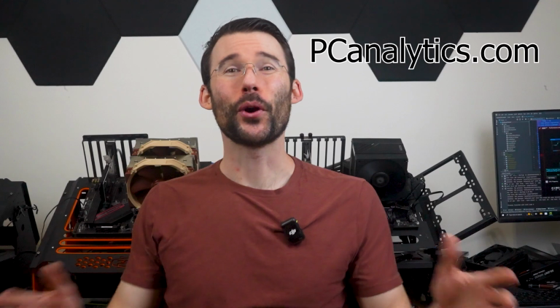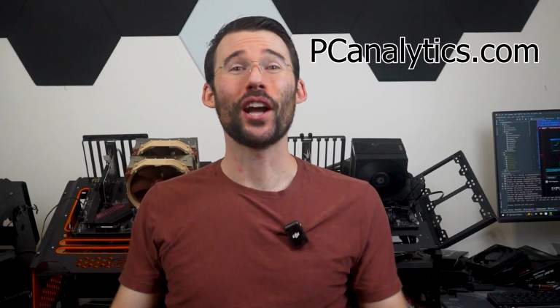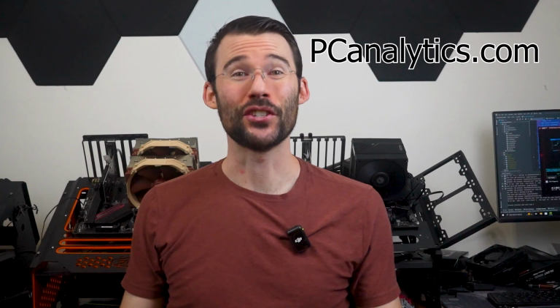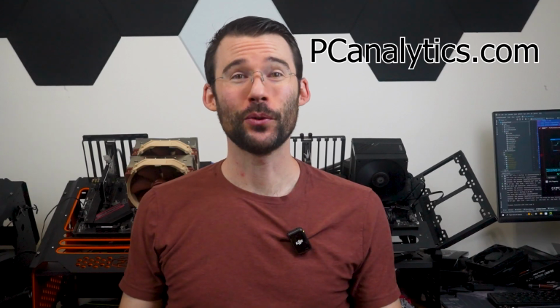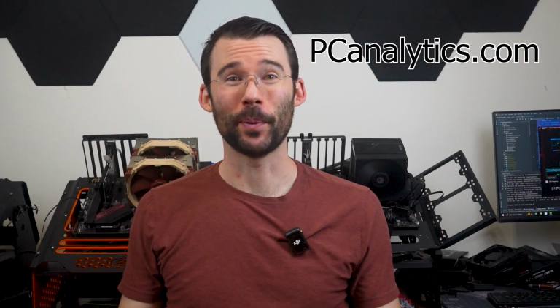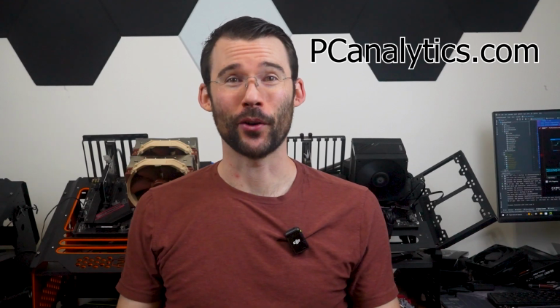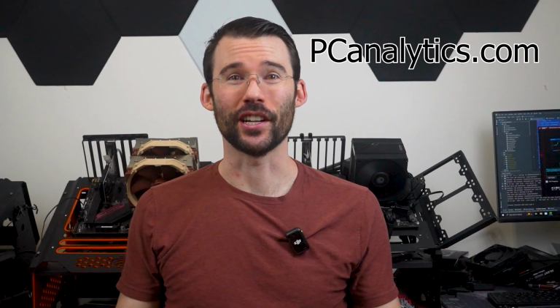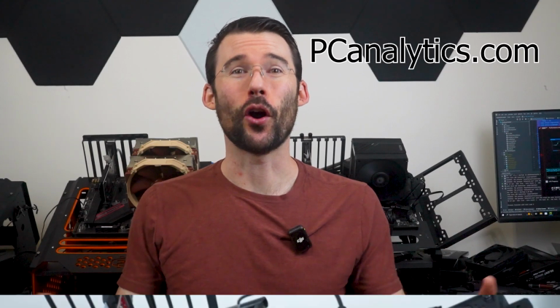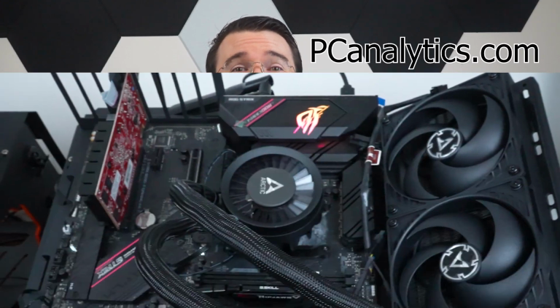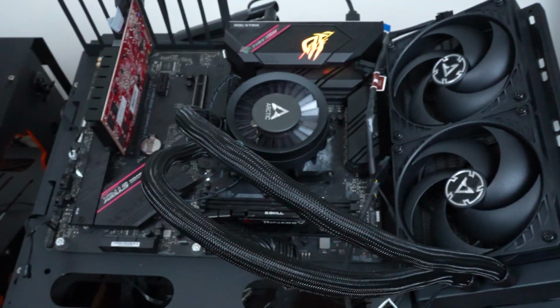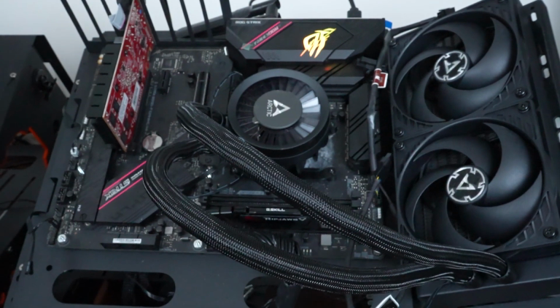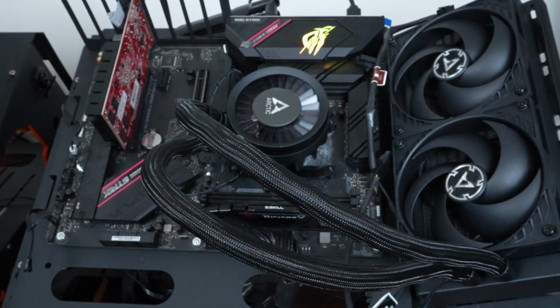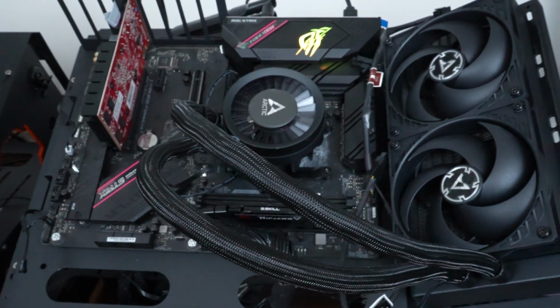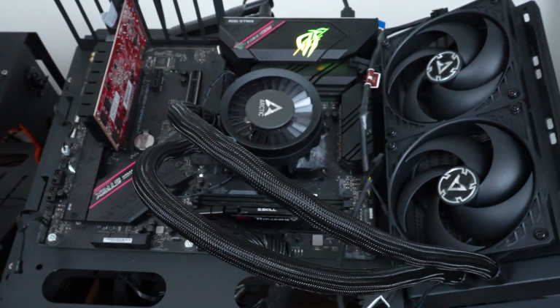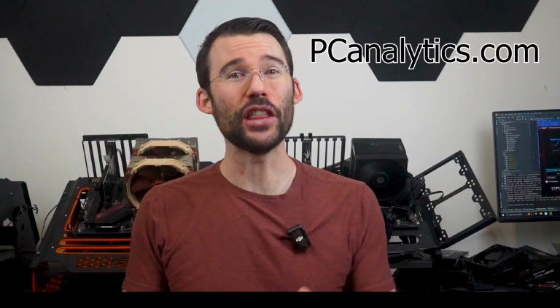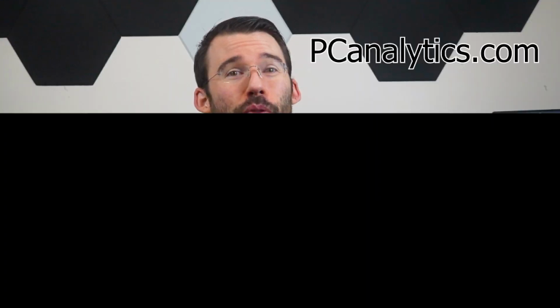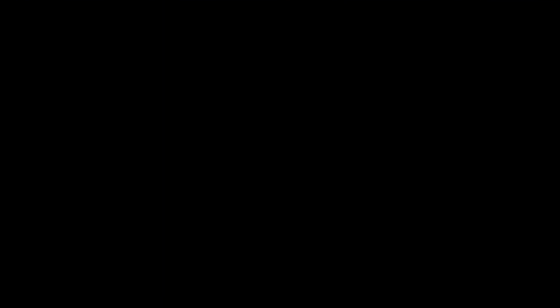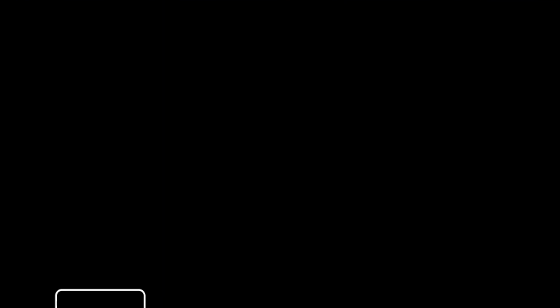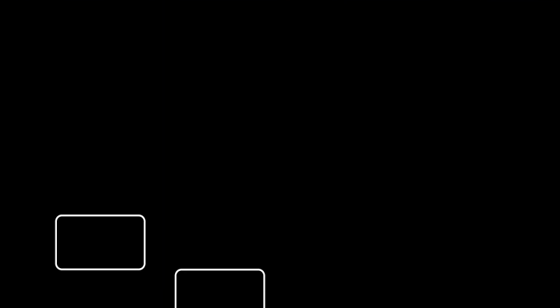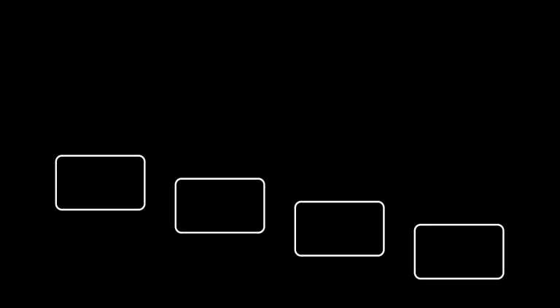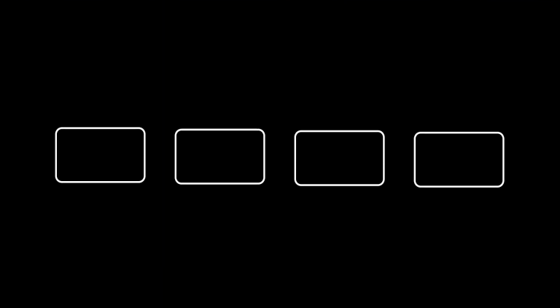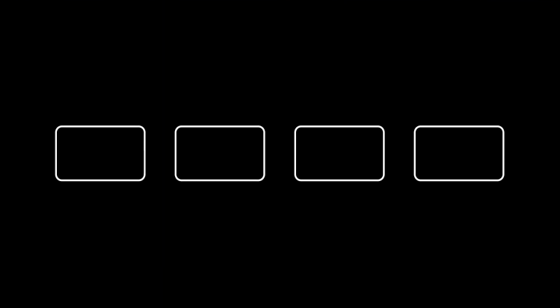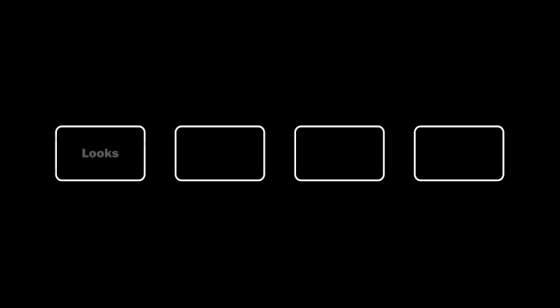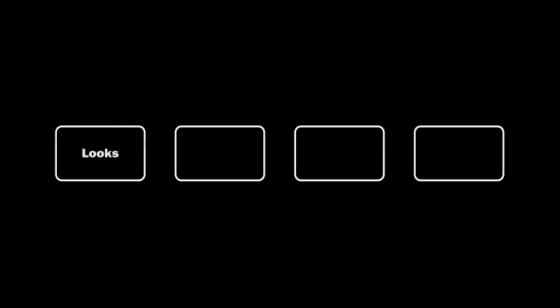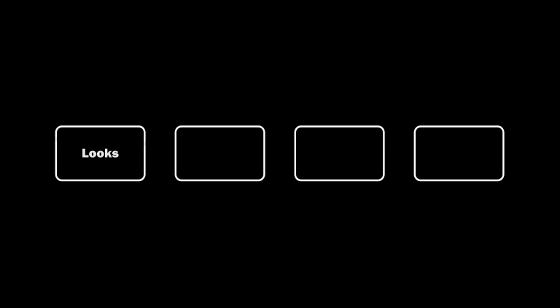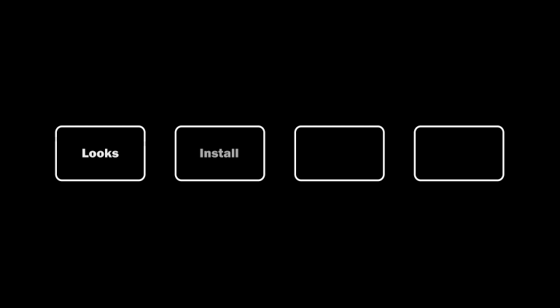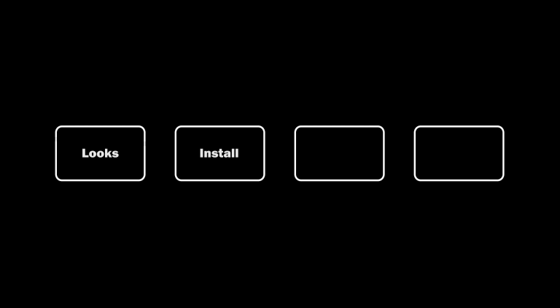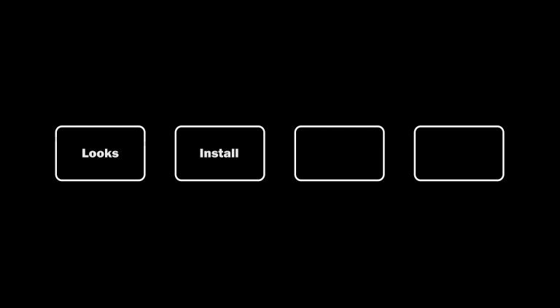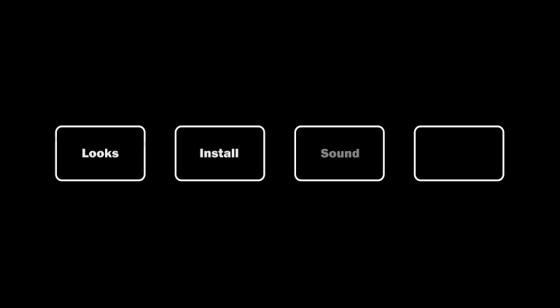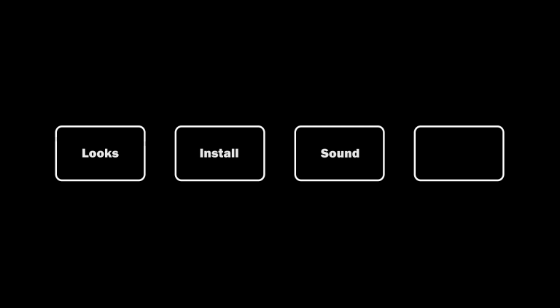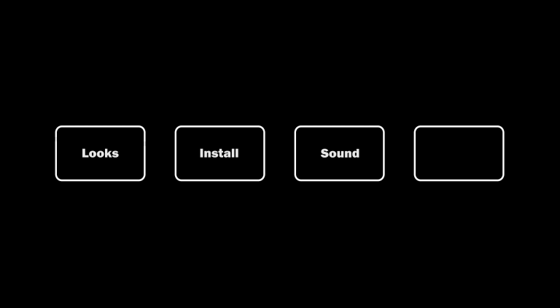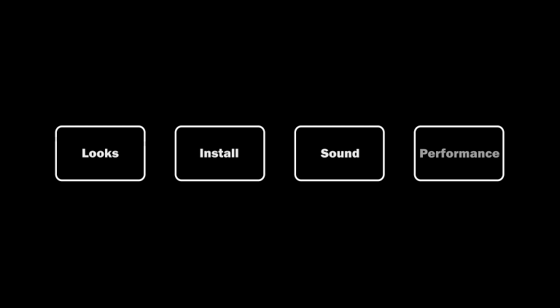We're going to cover a single cooler by Arctic, the Arctic Liquid Freezer 3 240. In this review, we'll cover four areas: the looks, installation, sound, and performance.